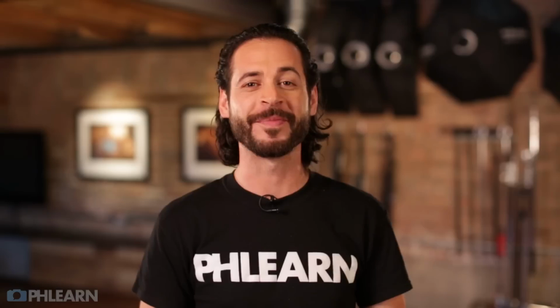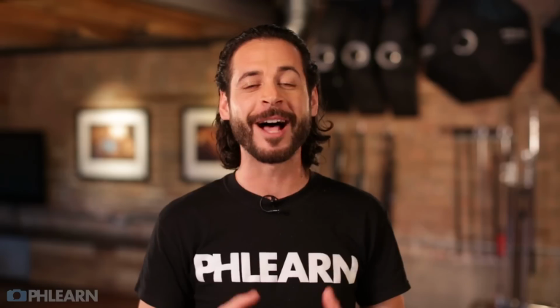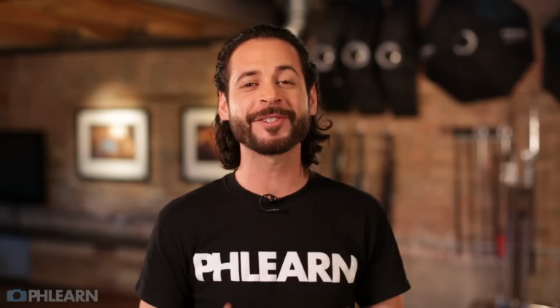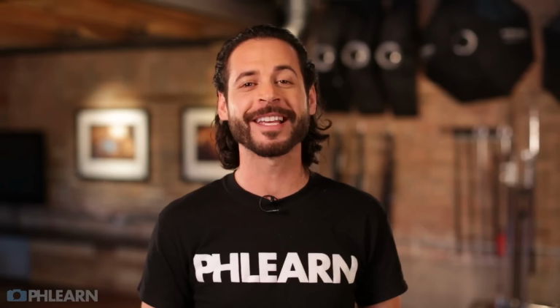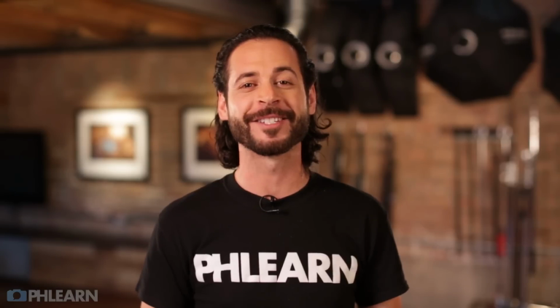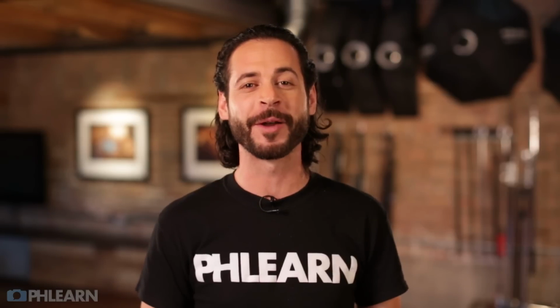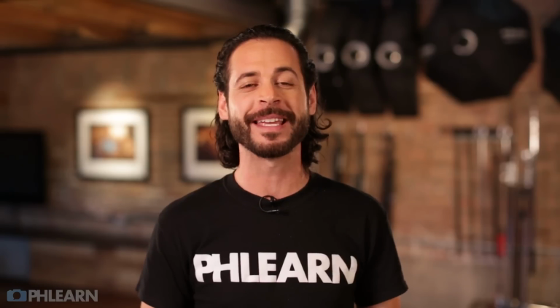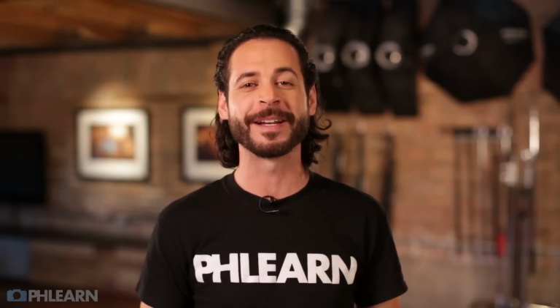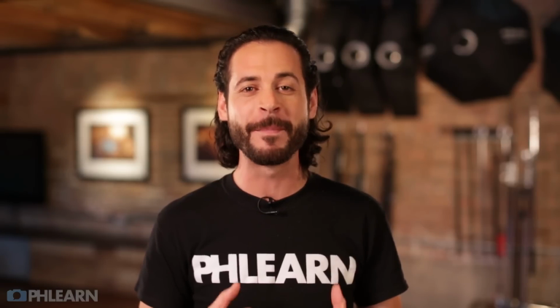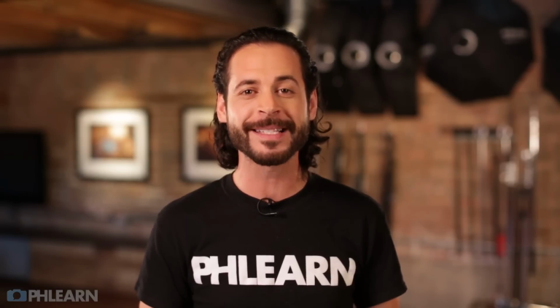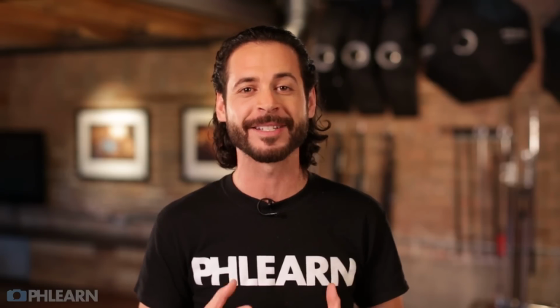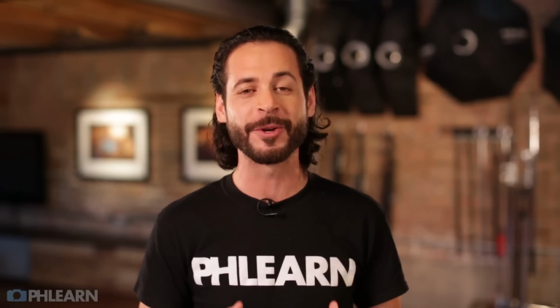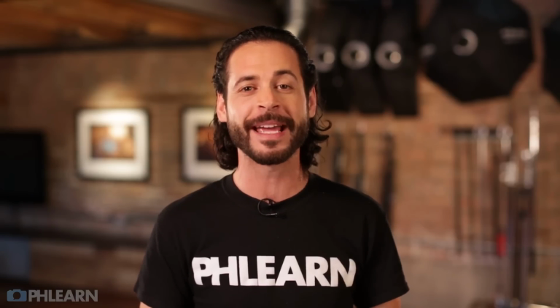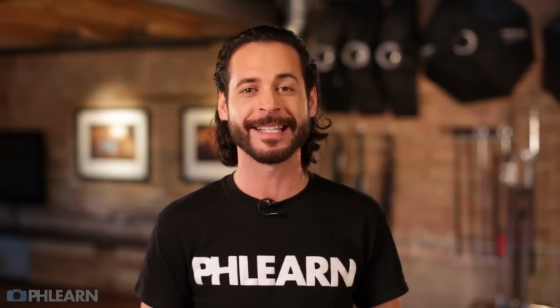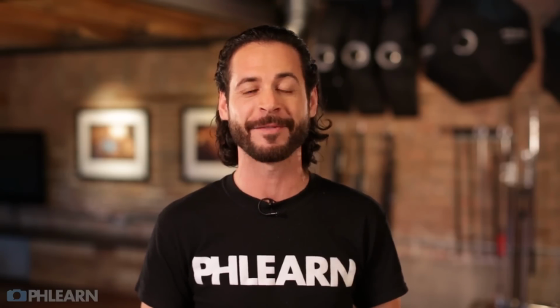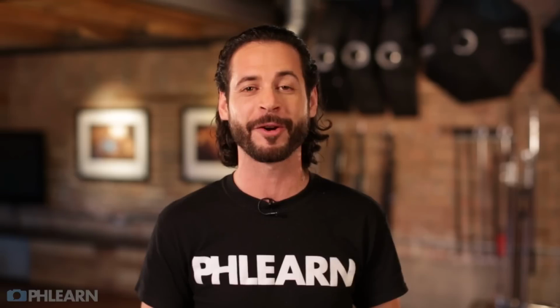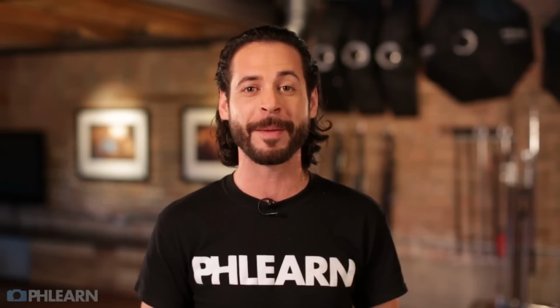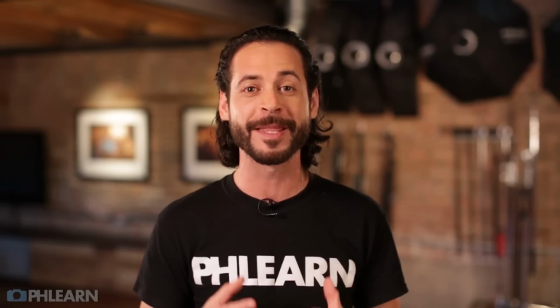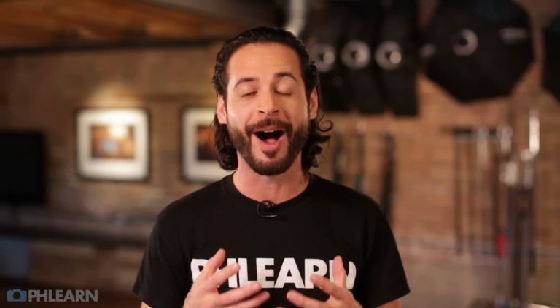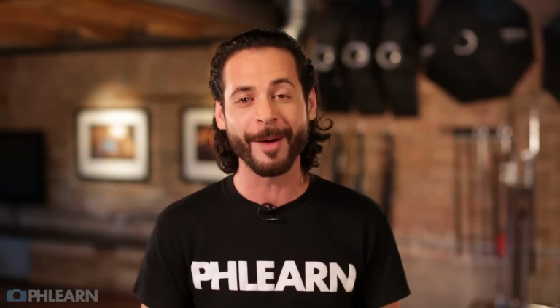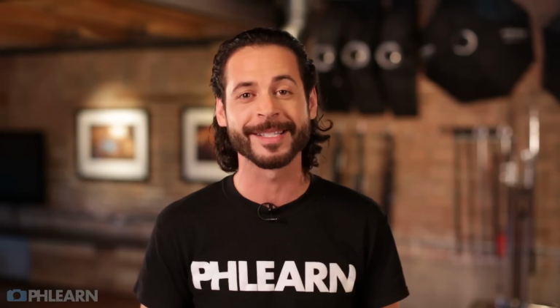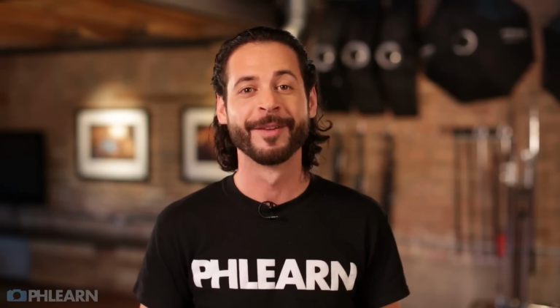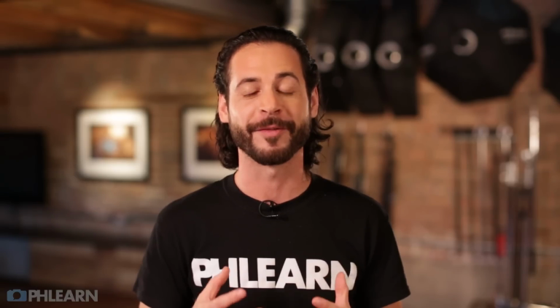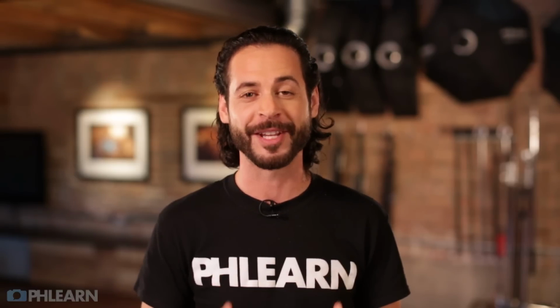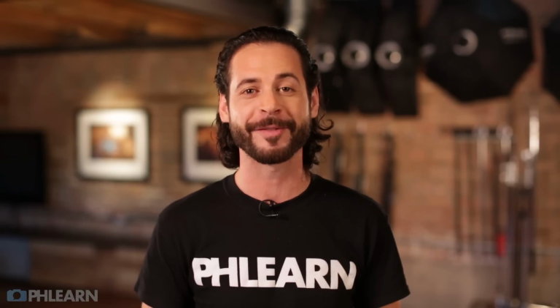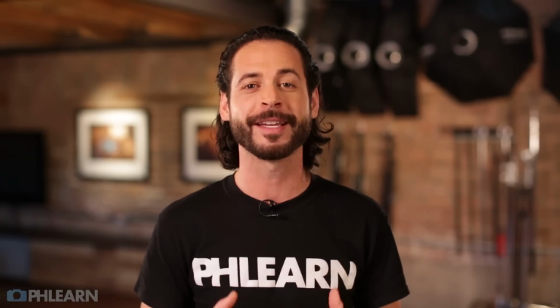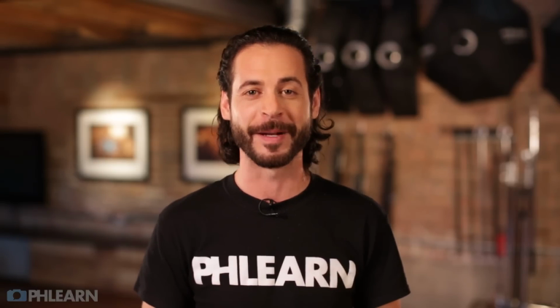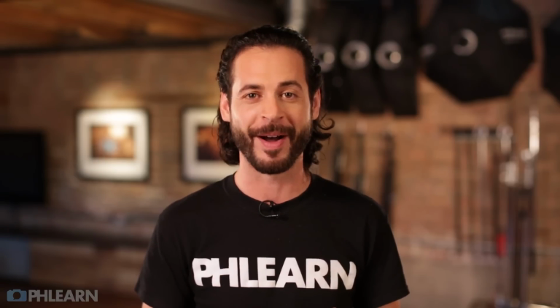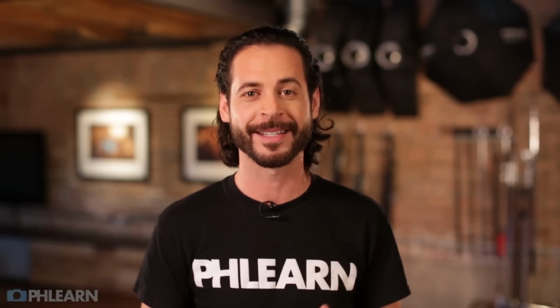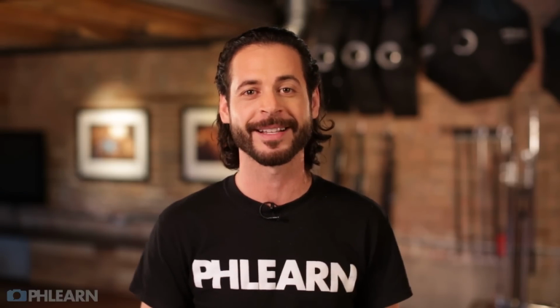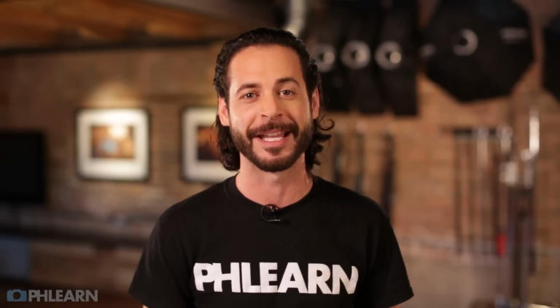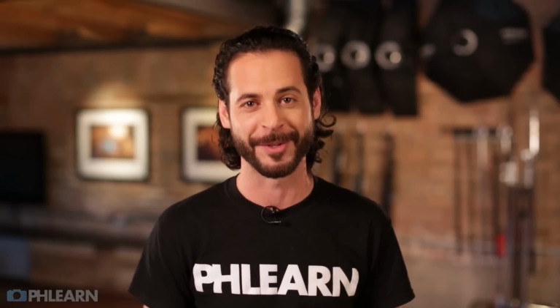Now is your chance to join me in an amazing two-day intensive workshop in the Bahamas for photography and compositing essentials.